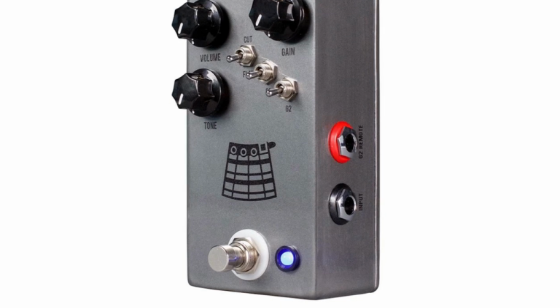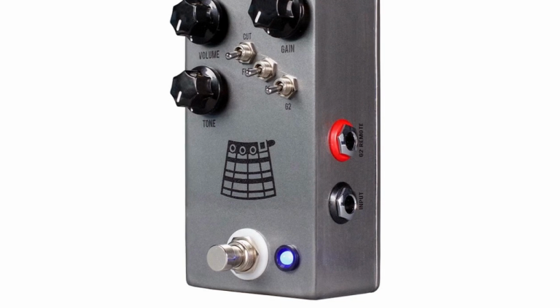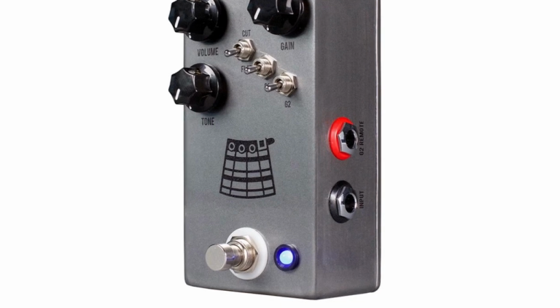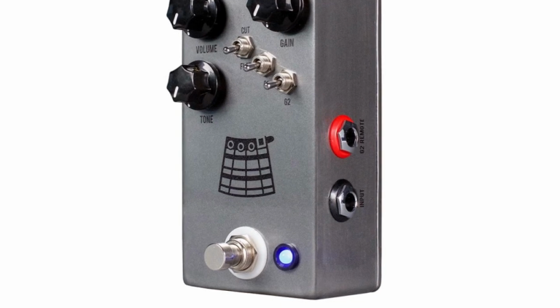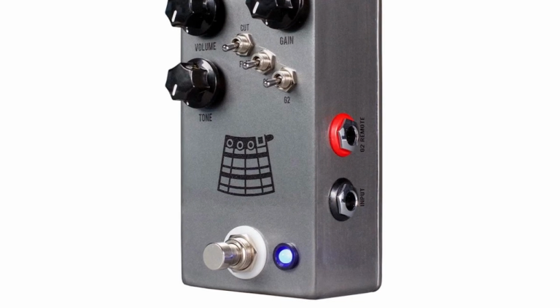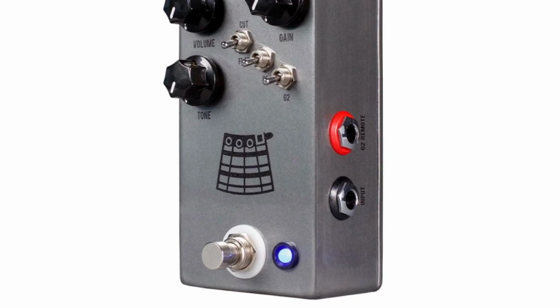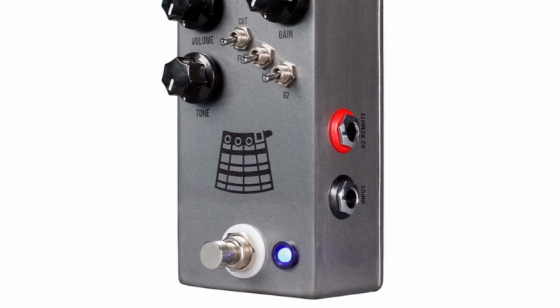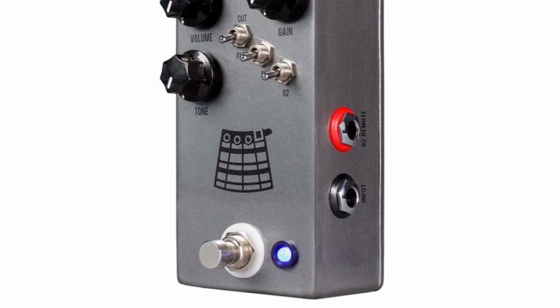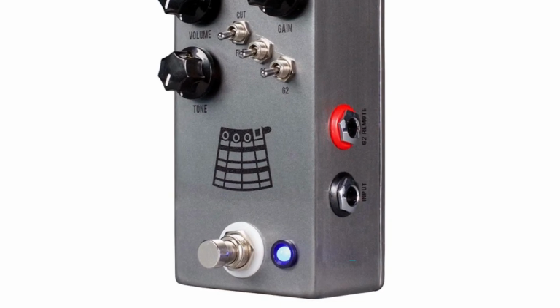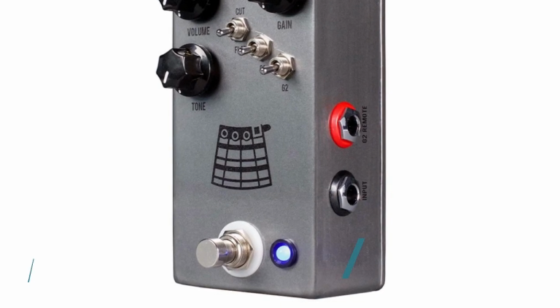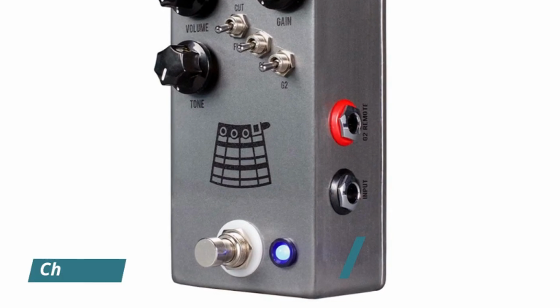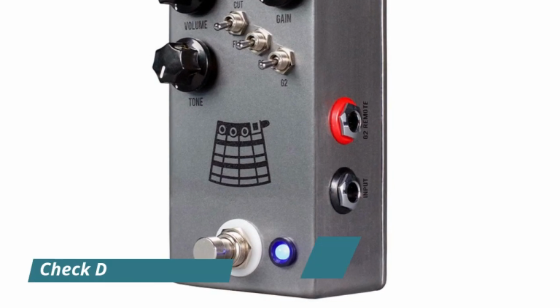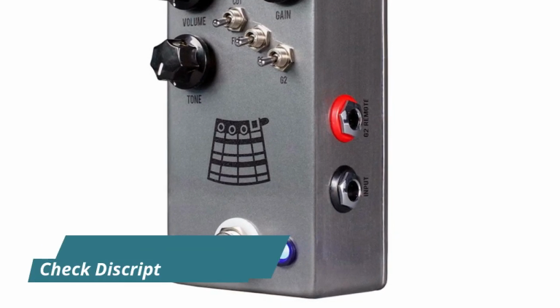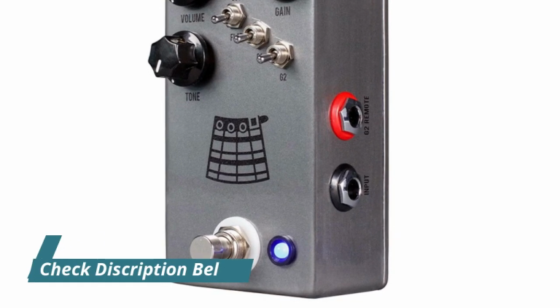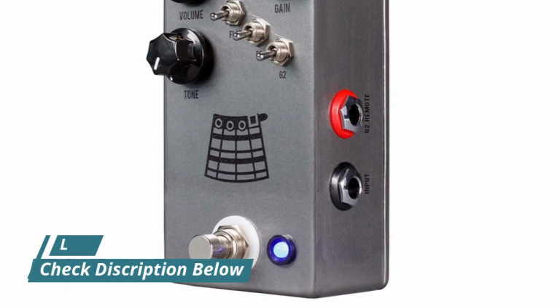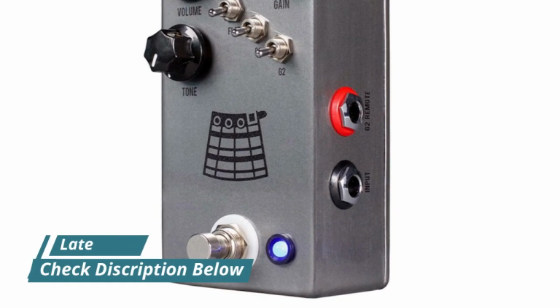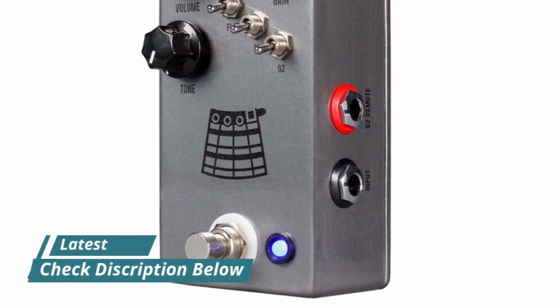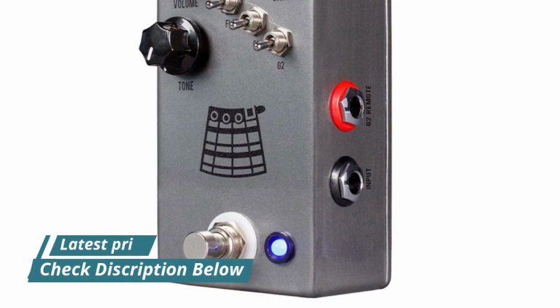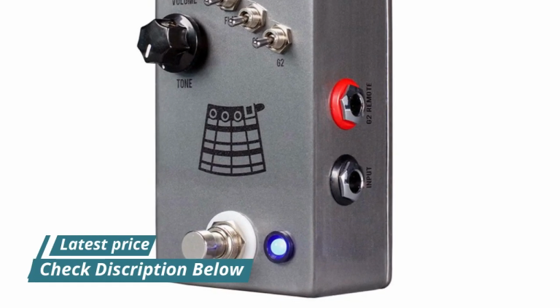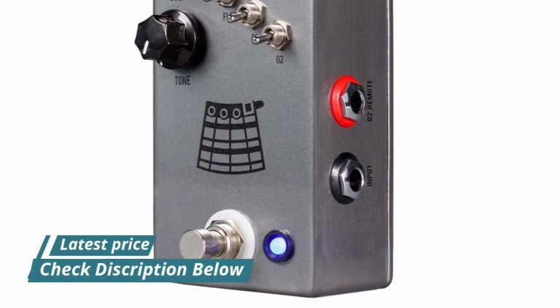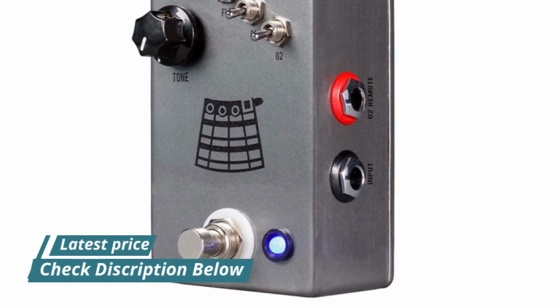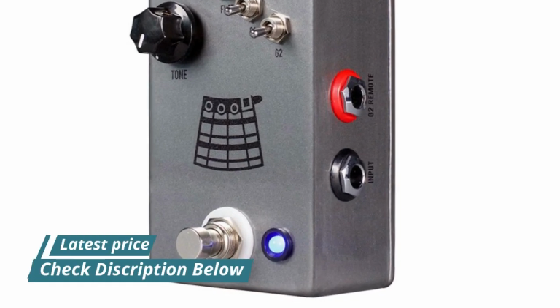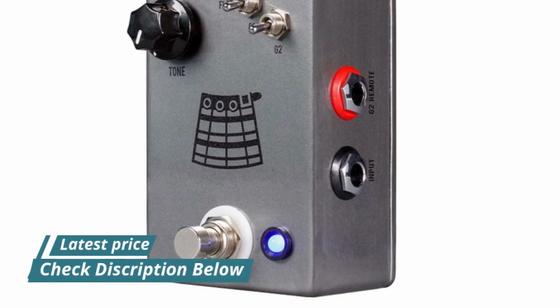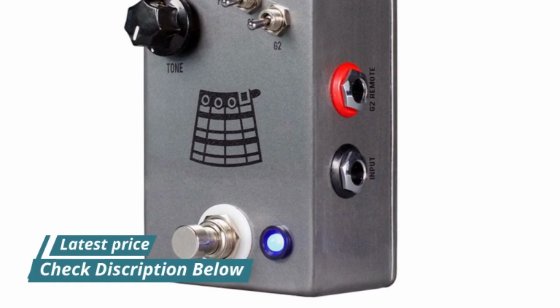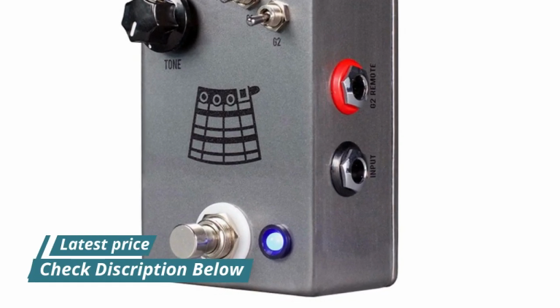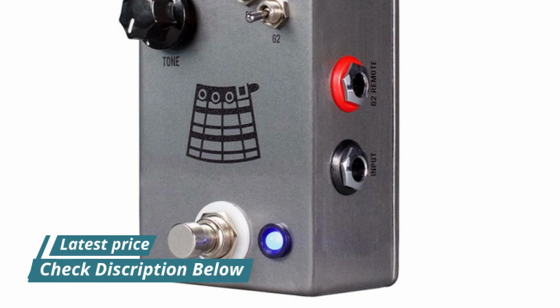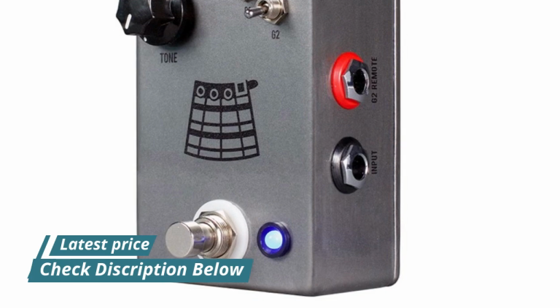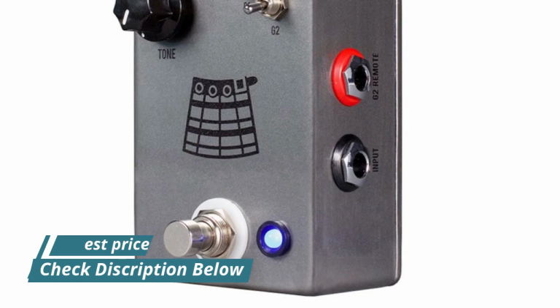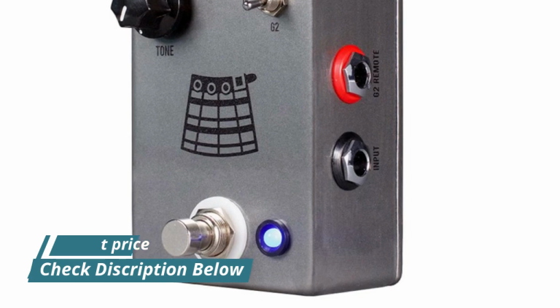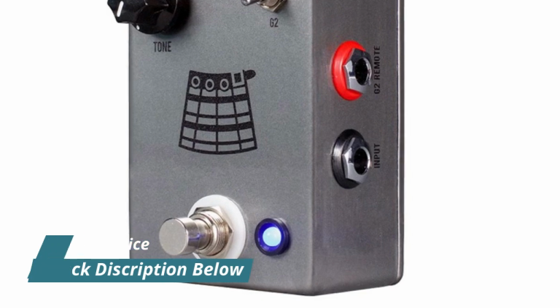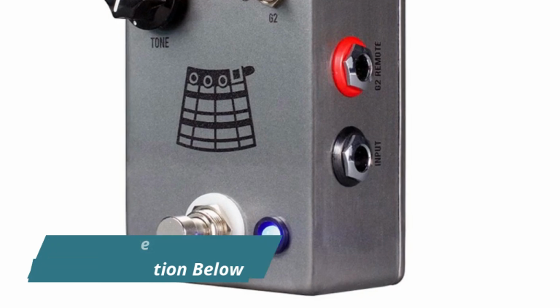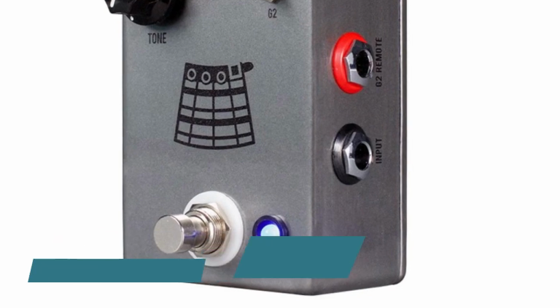Both toggles flipped up sends the Kilt V2 into almost uncontrollable gated fuzz distortion that will cut through anything.